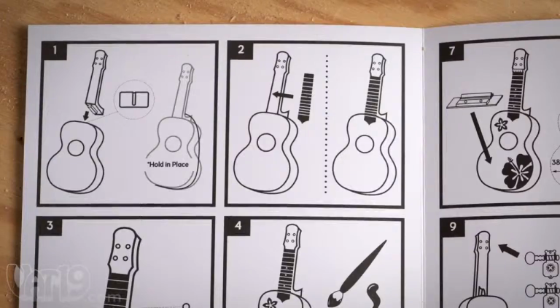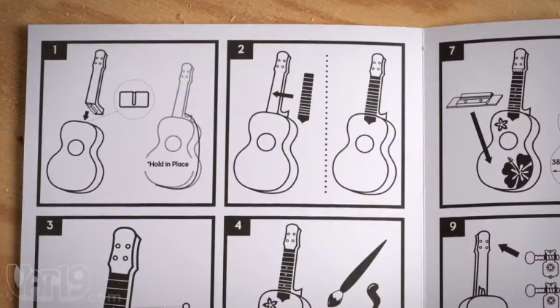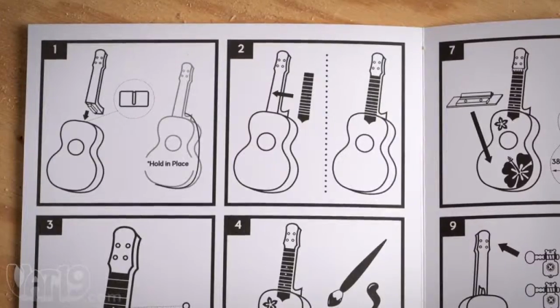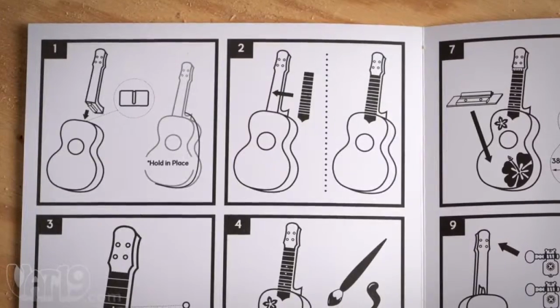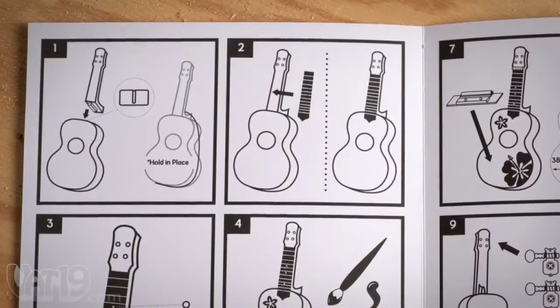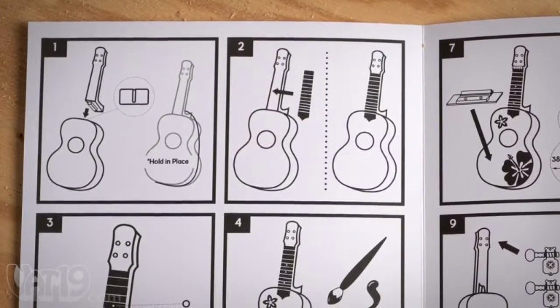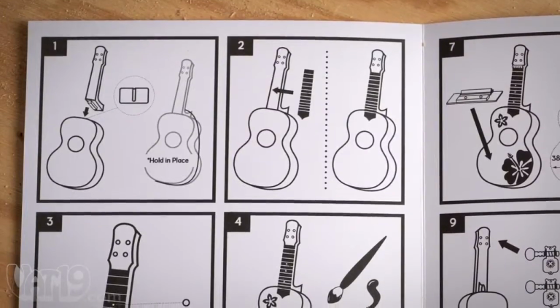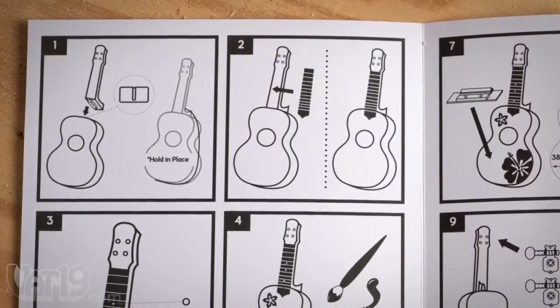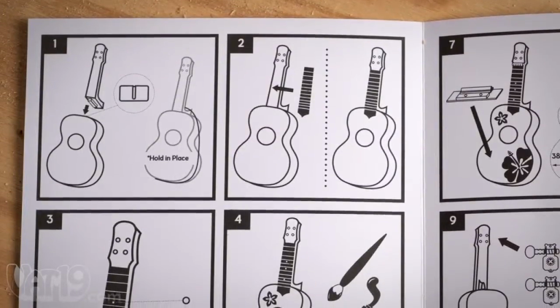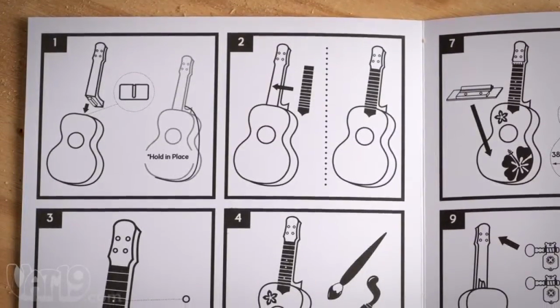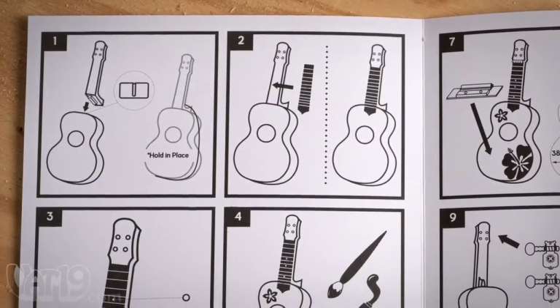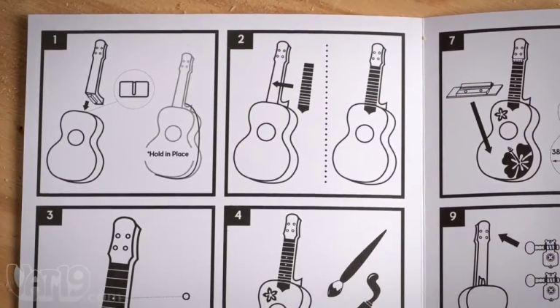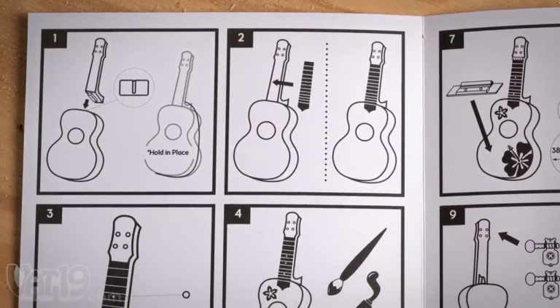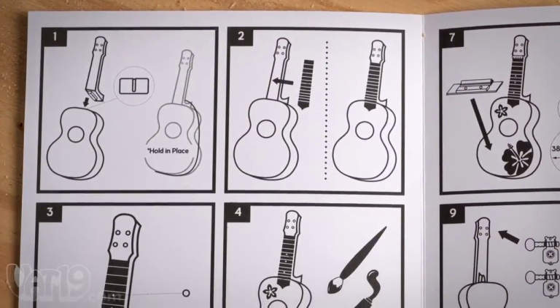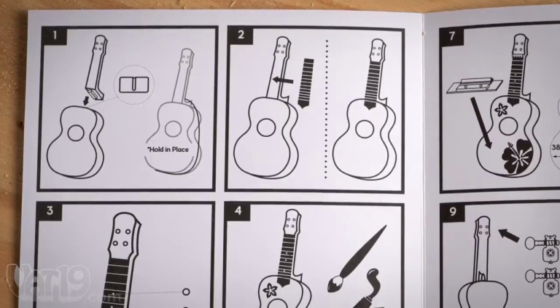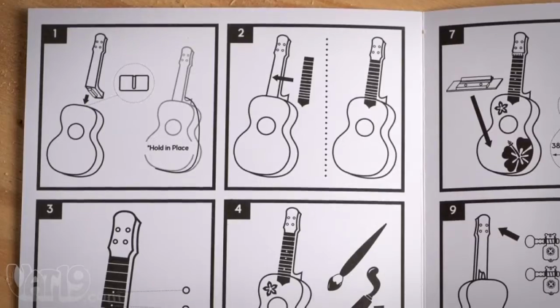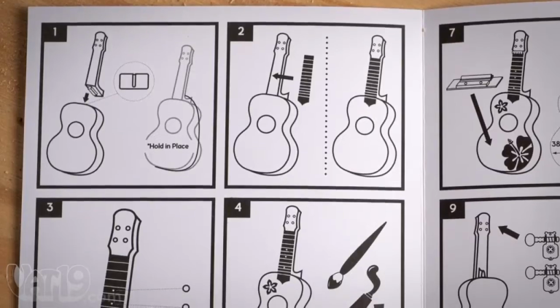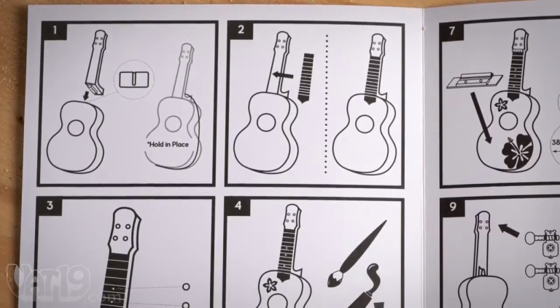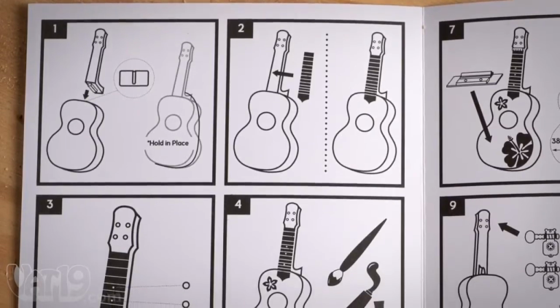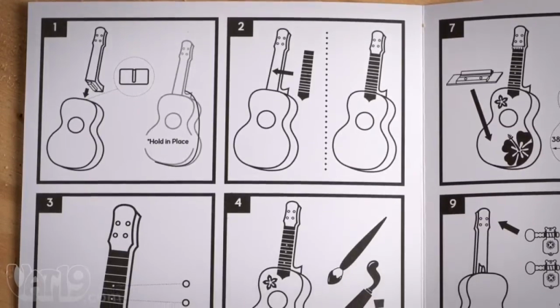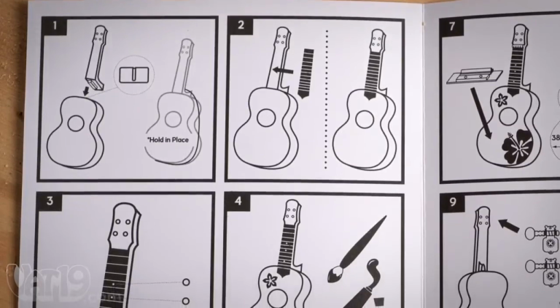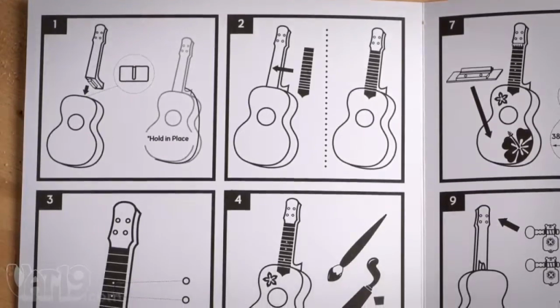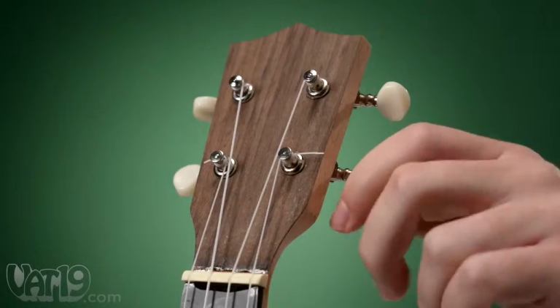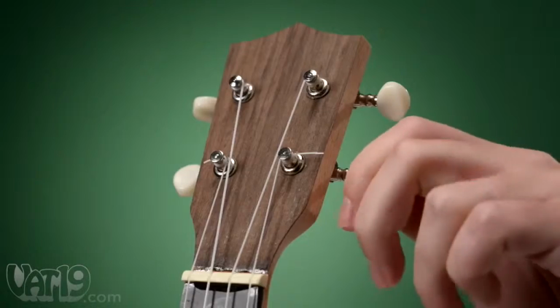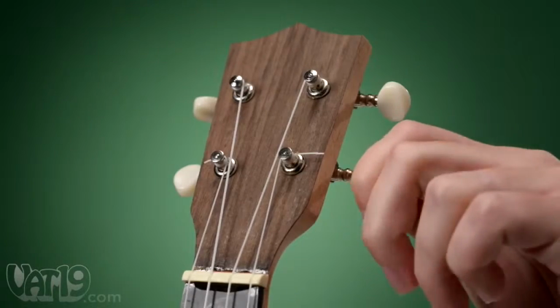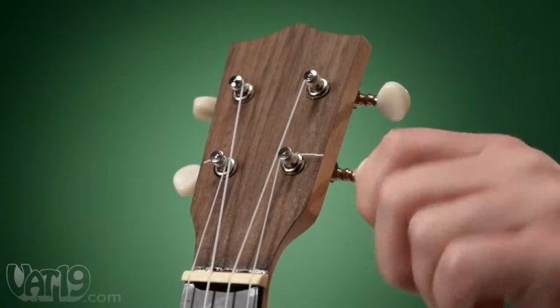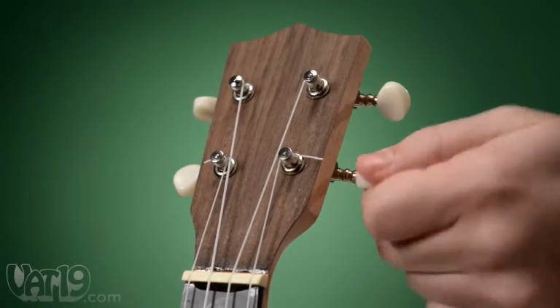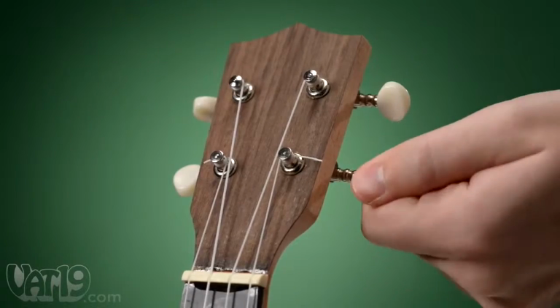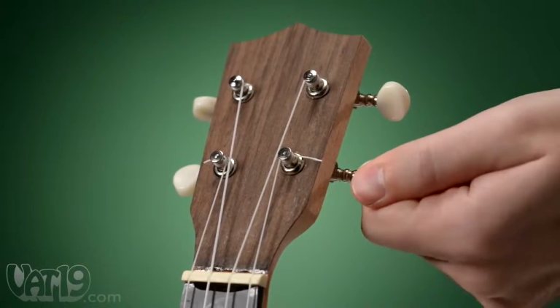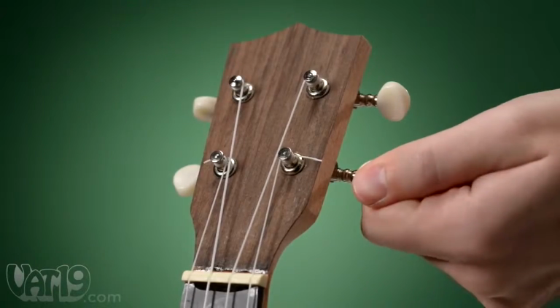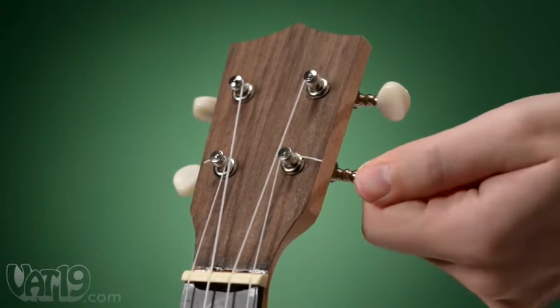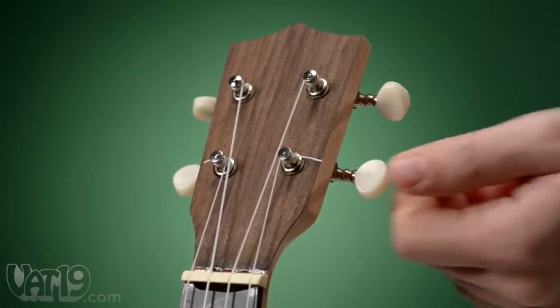Detailed instructions walk you through the process of sanding, gluing, and finishing your ukulele.